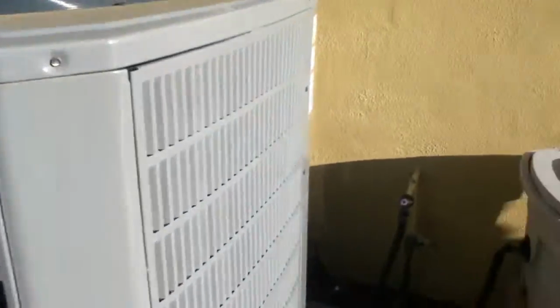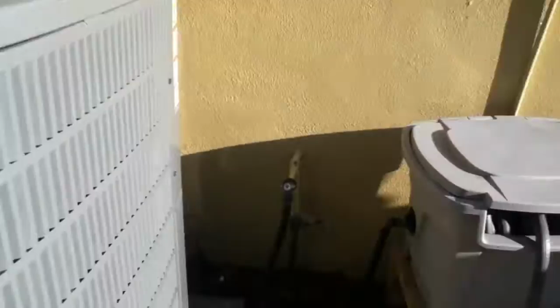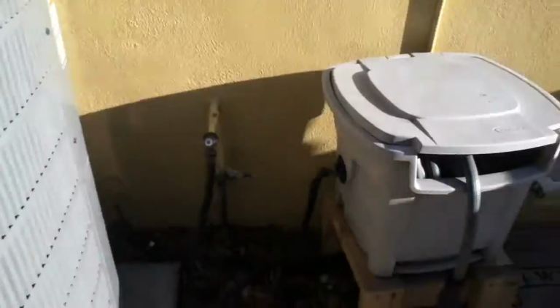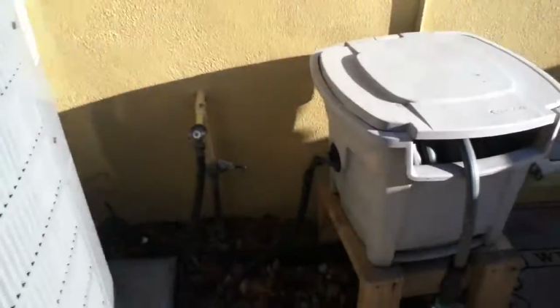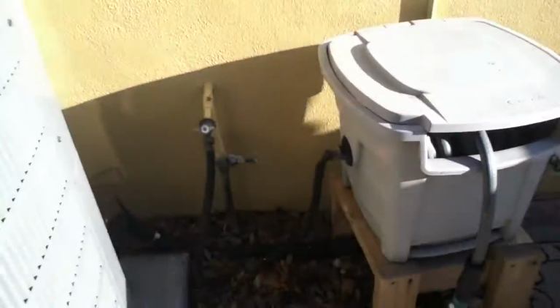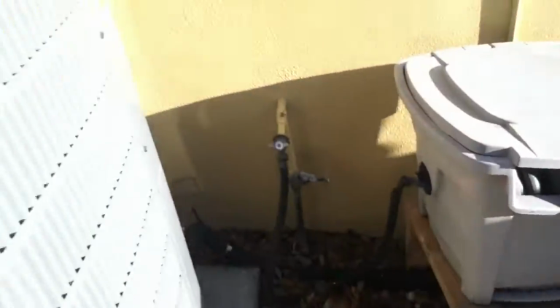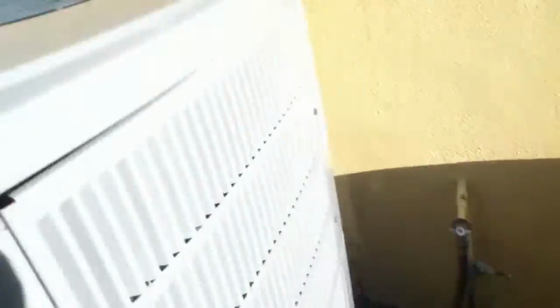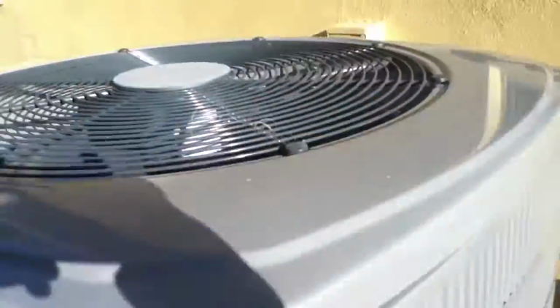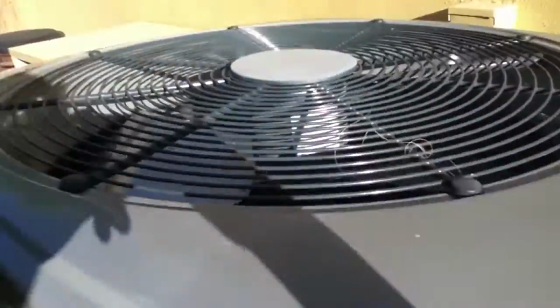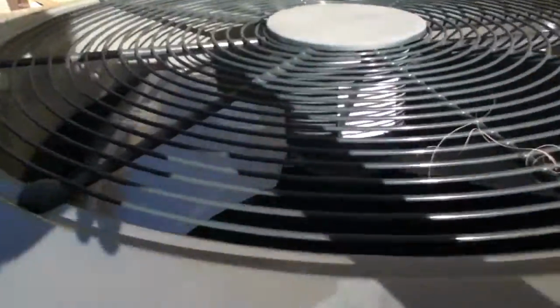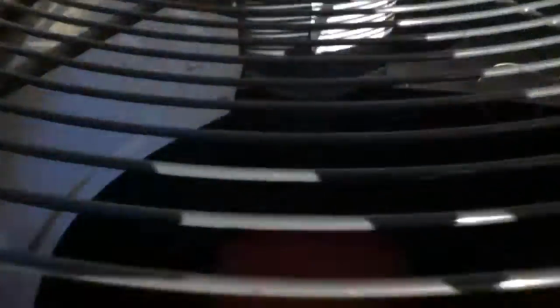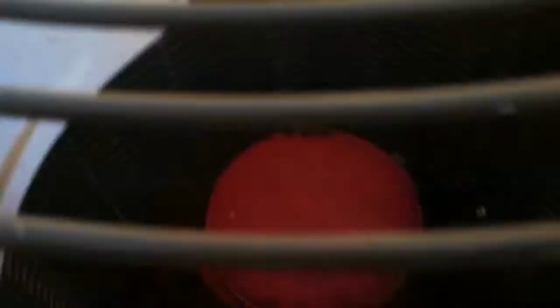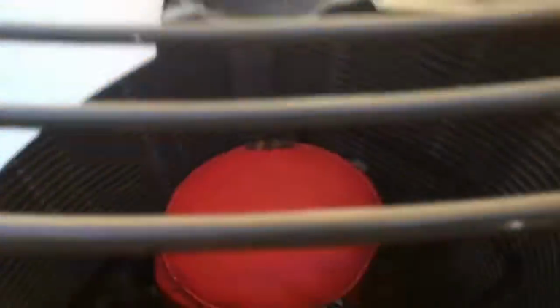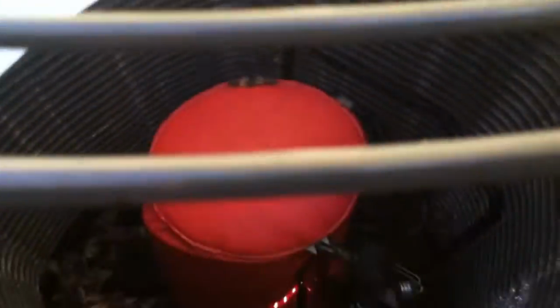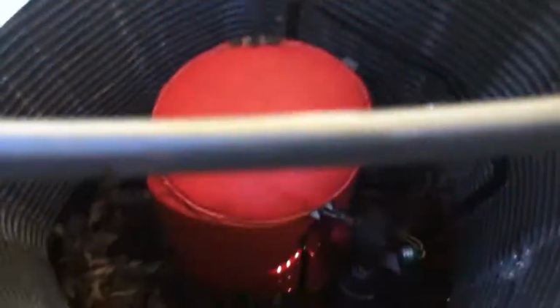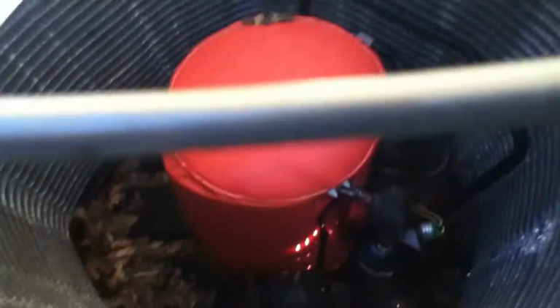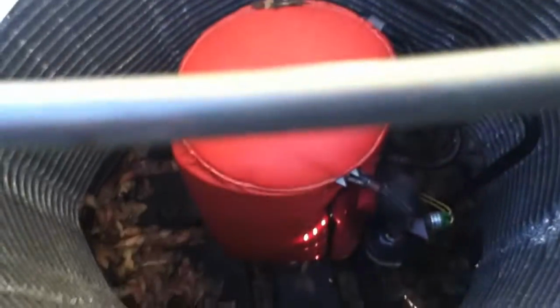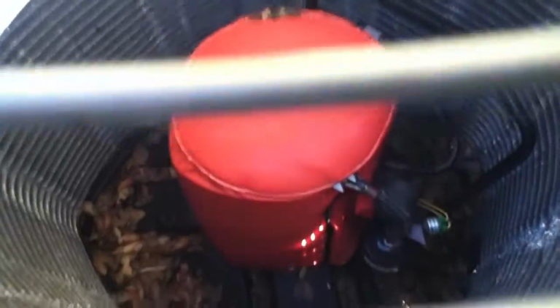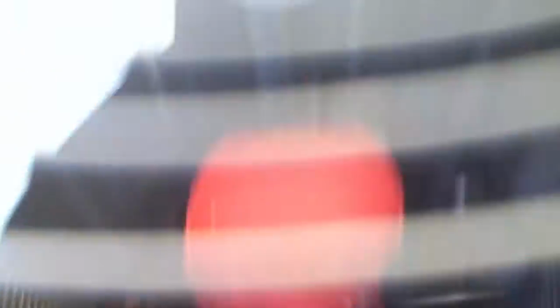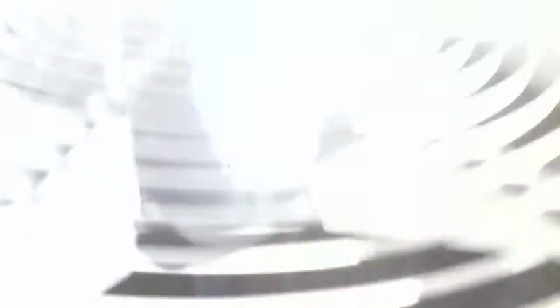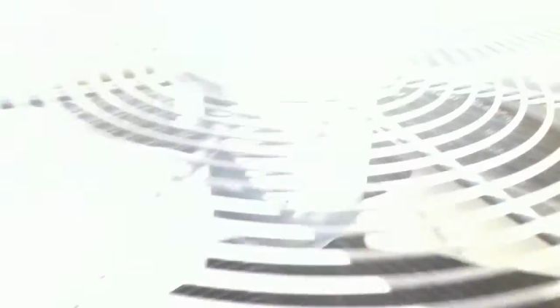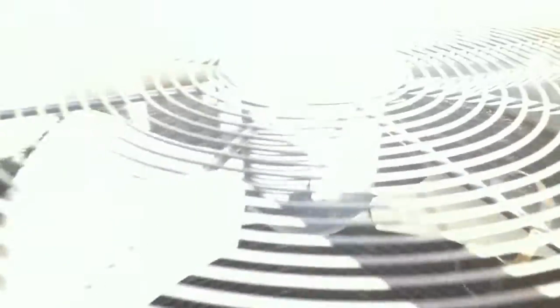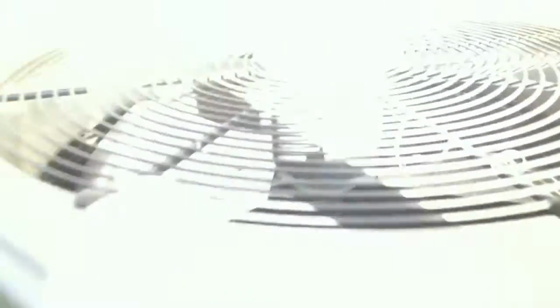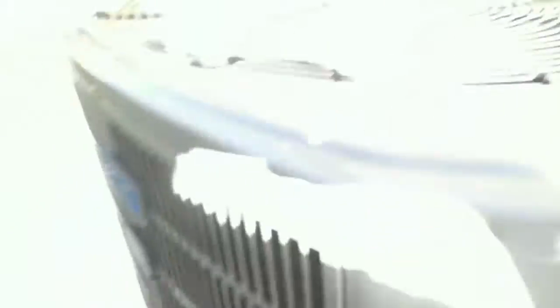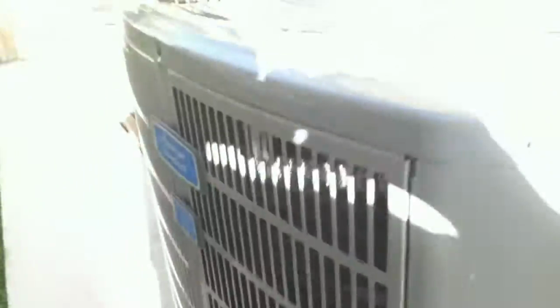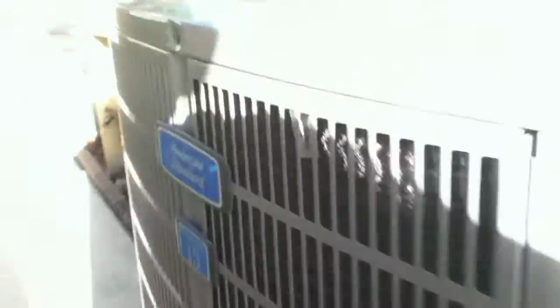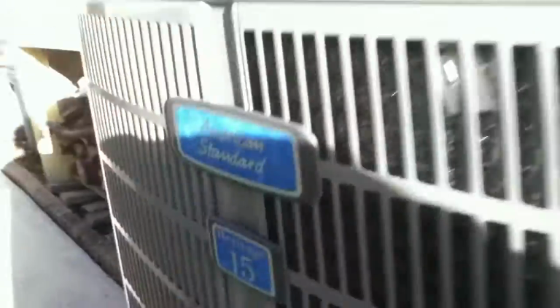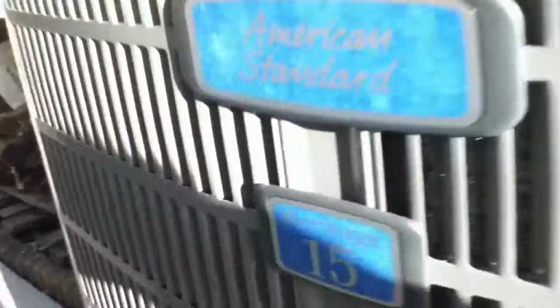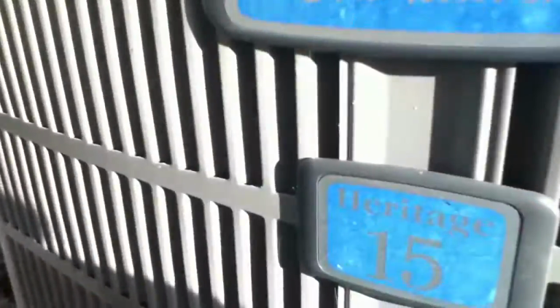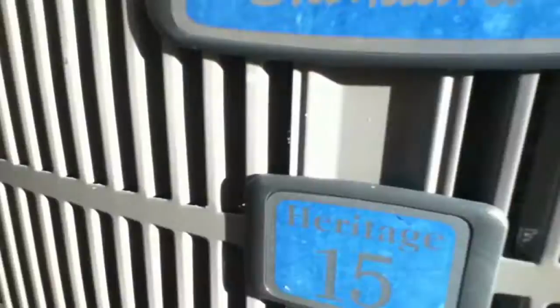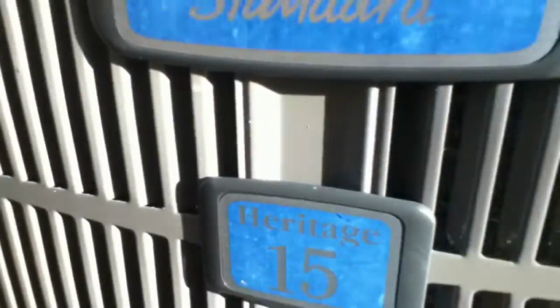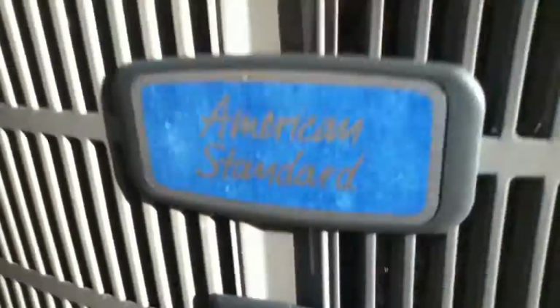There's a lizard. See down there? Very close.